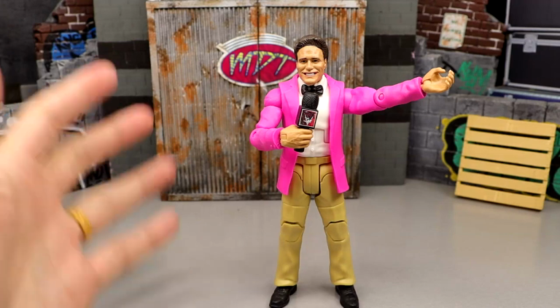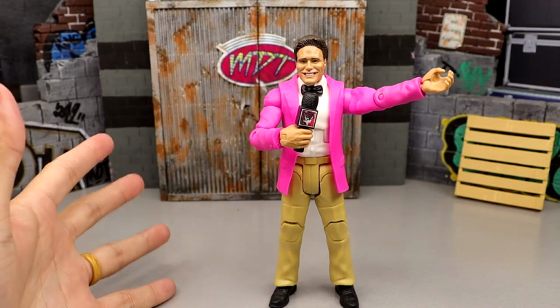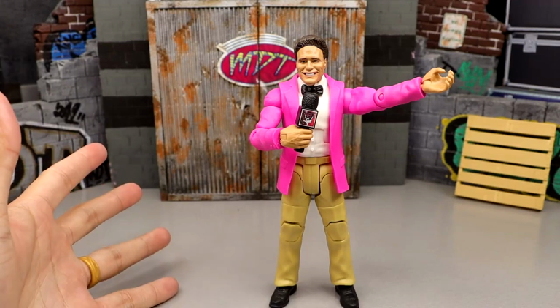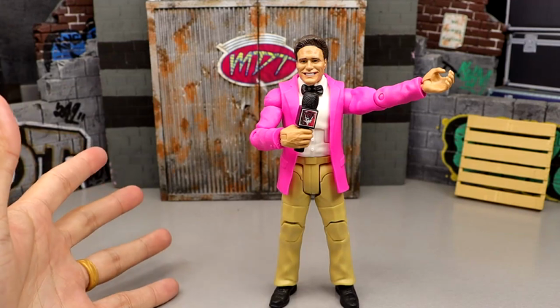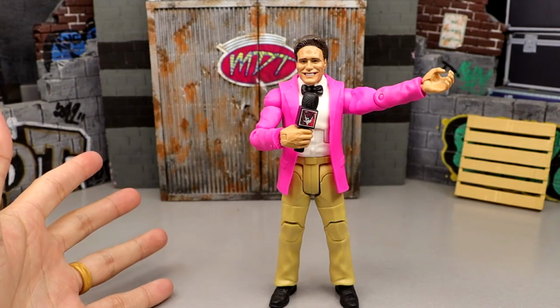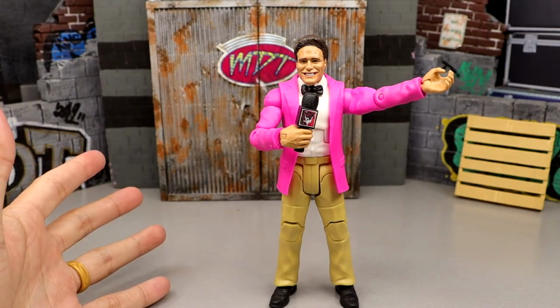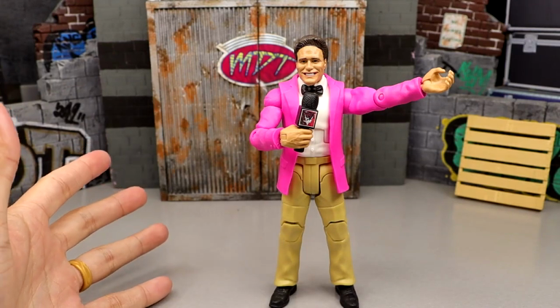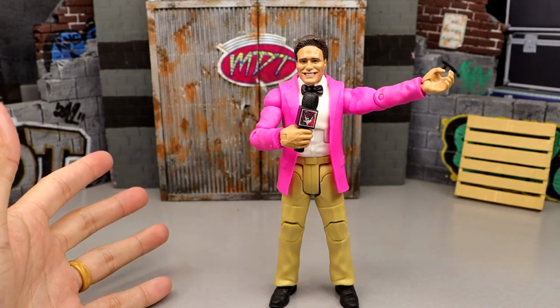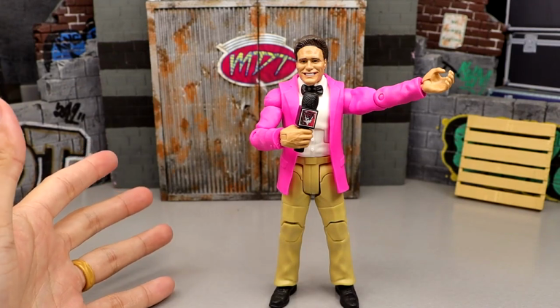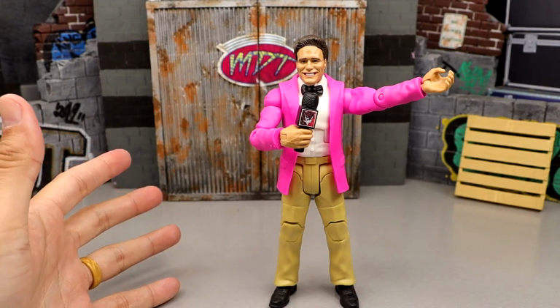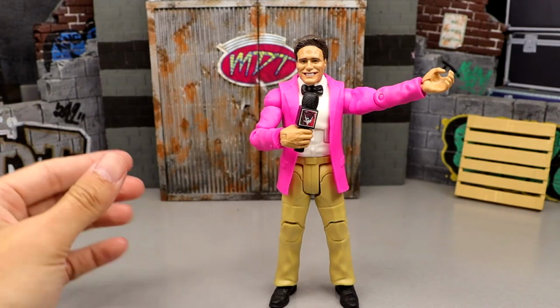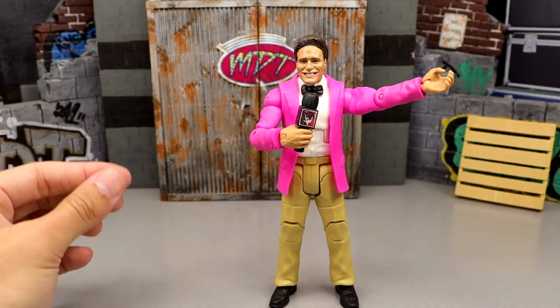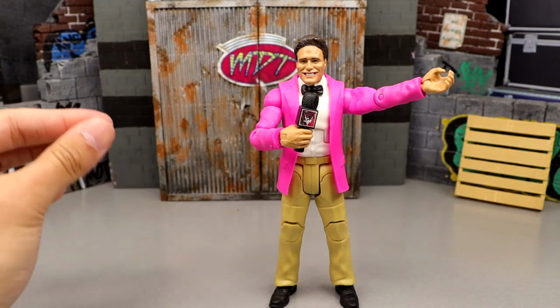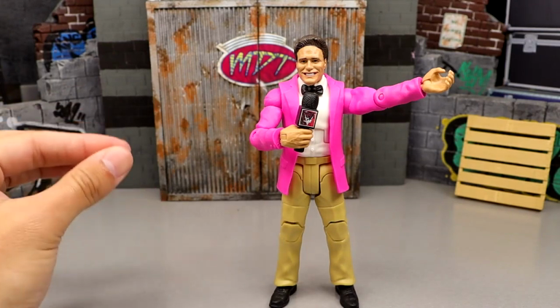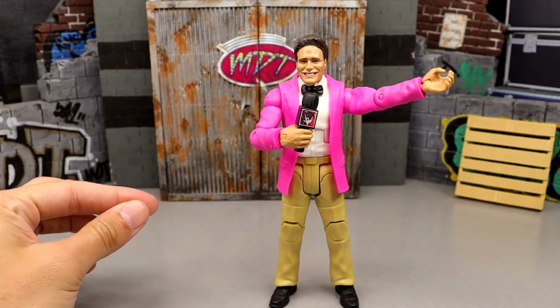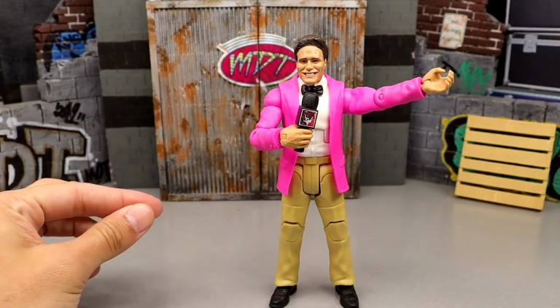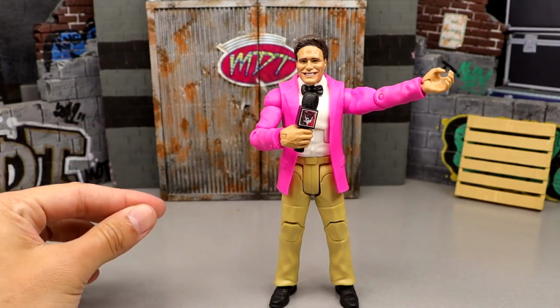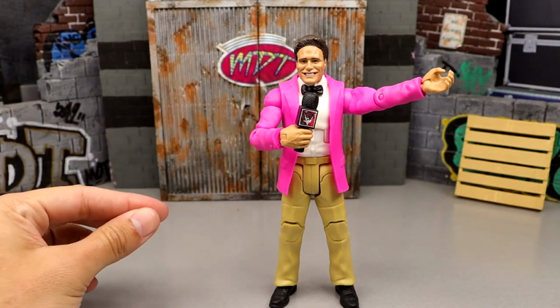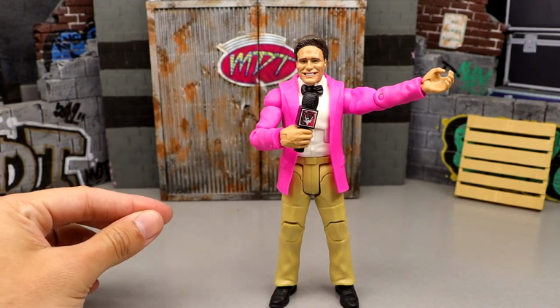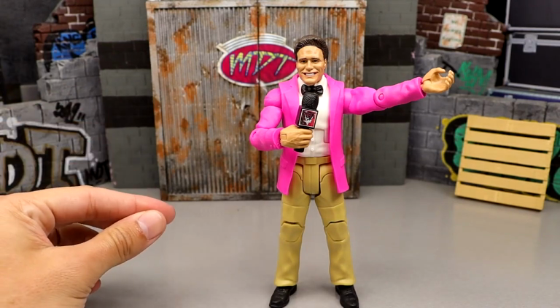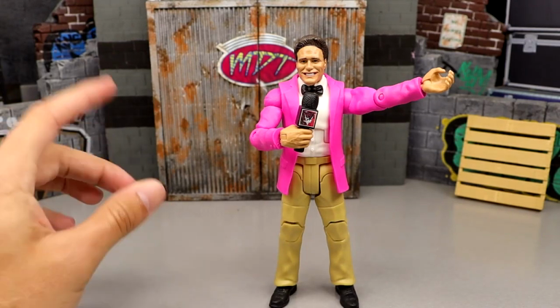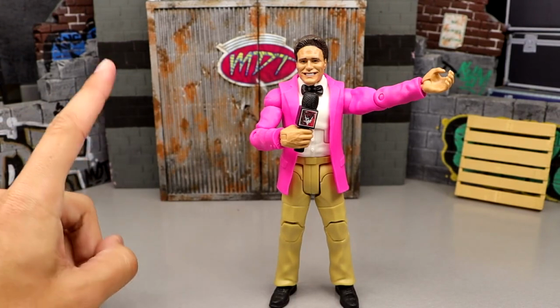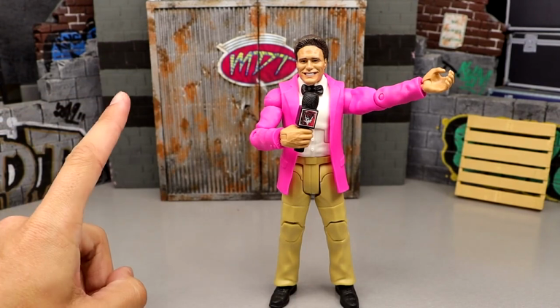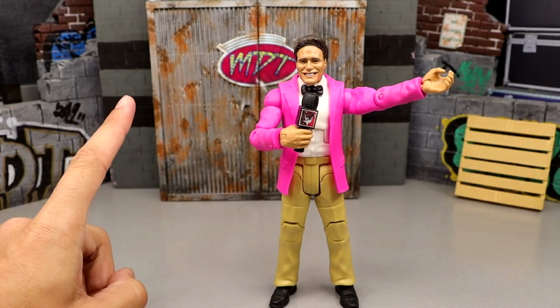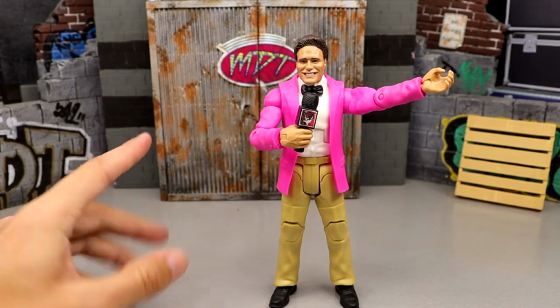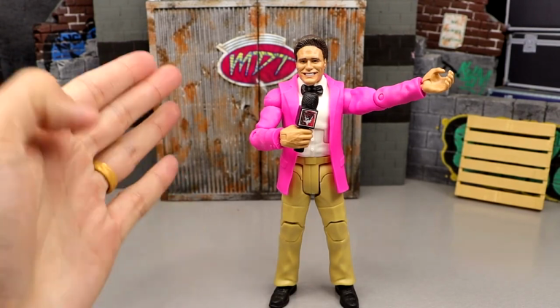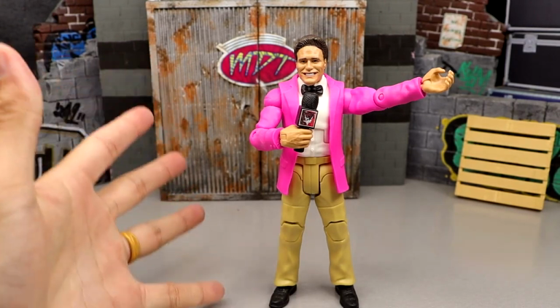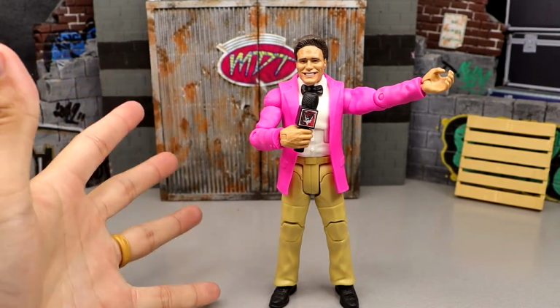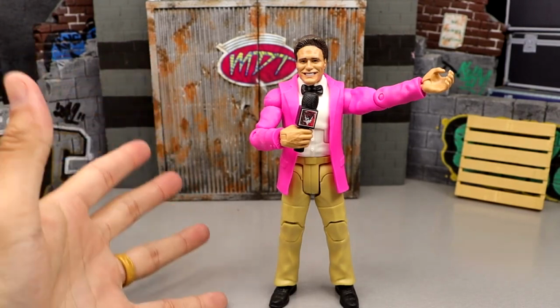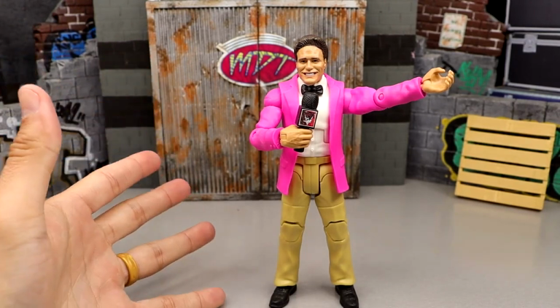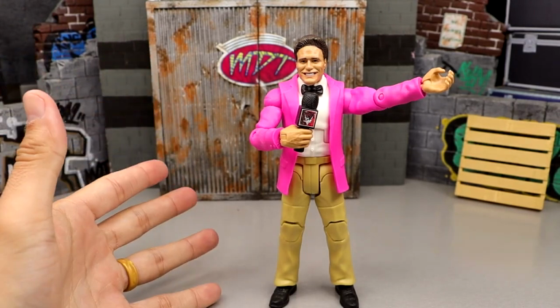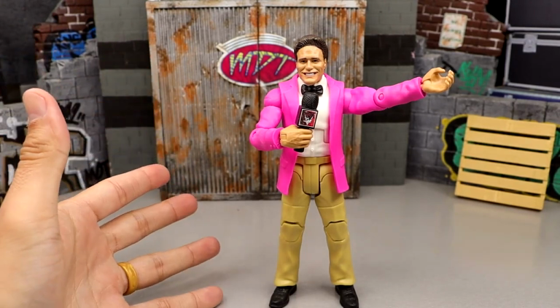What is good everybody, welcome back to another My Name Toys video. Today we are doing a very special video and an updated video, but it's a little bit different this time.